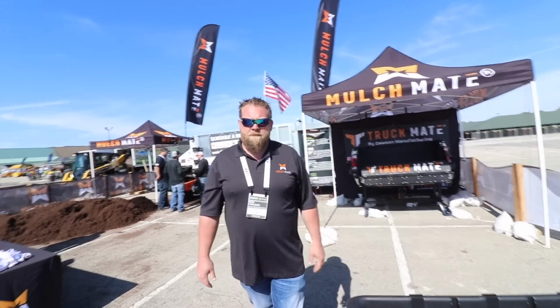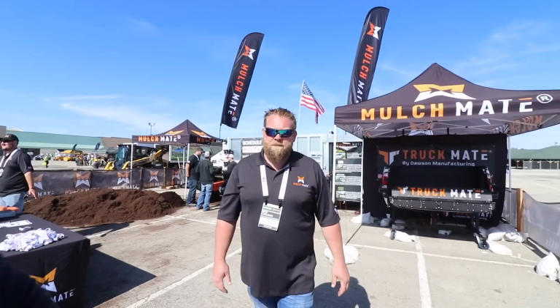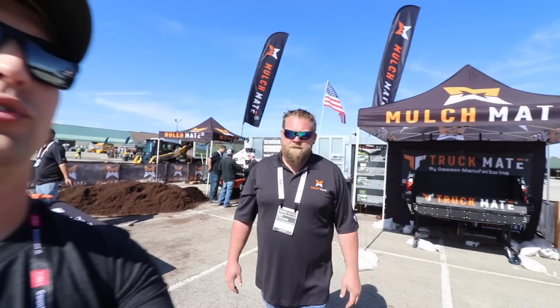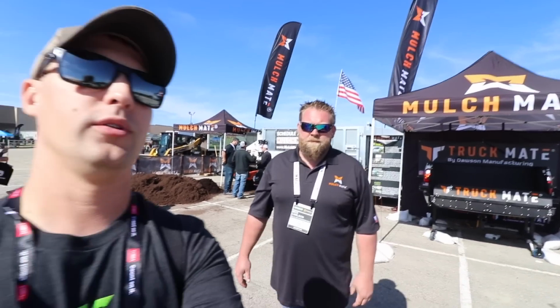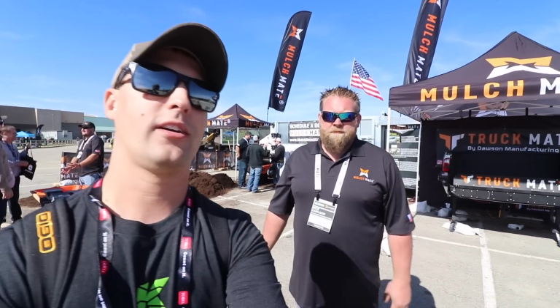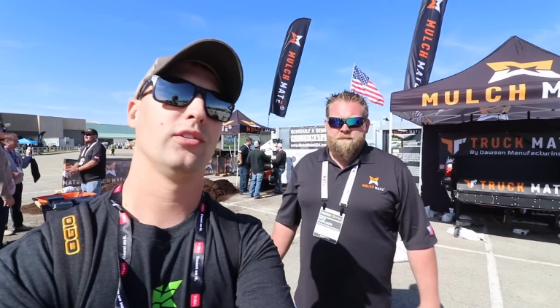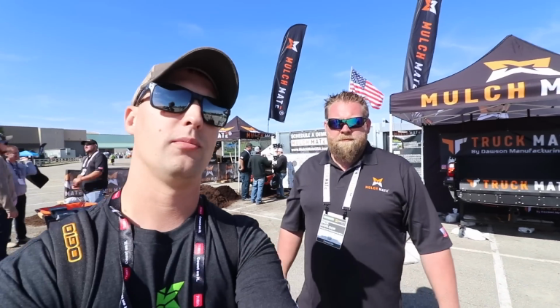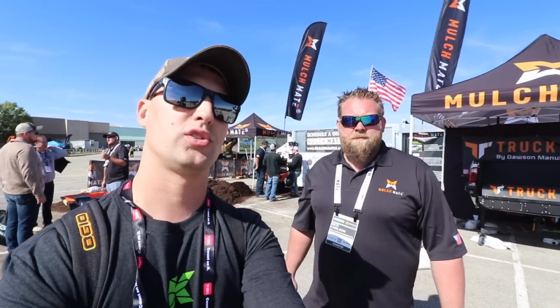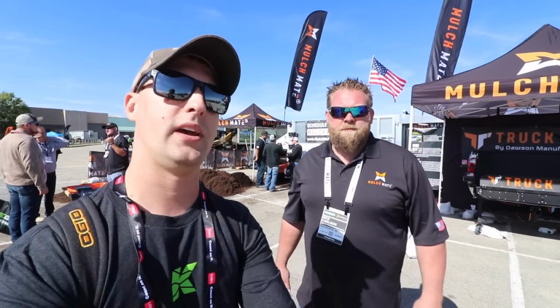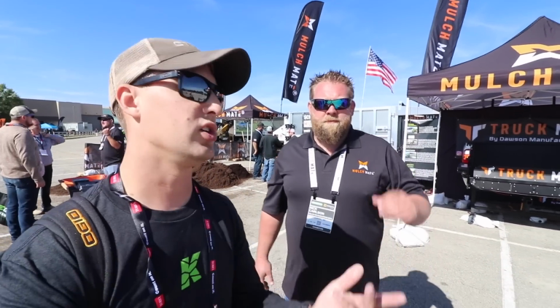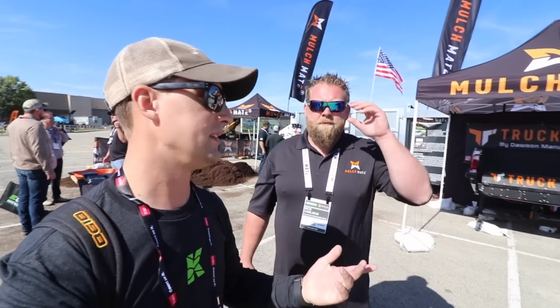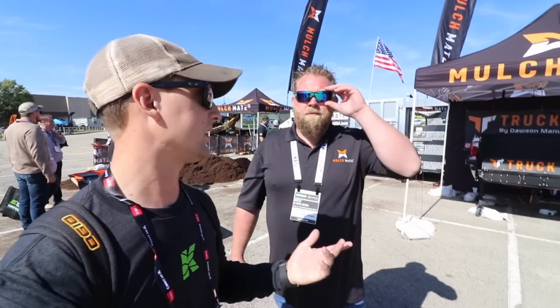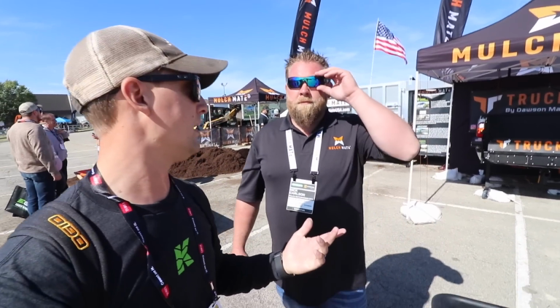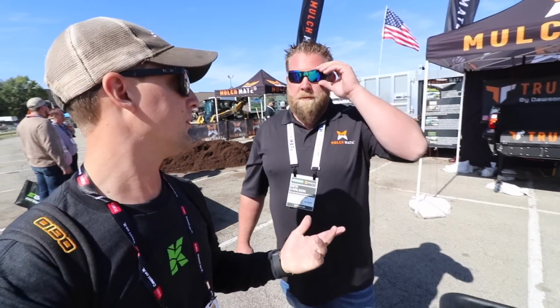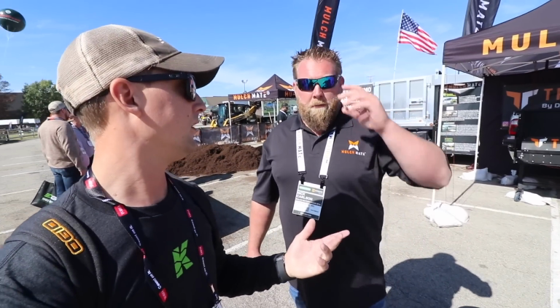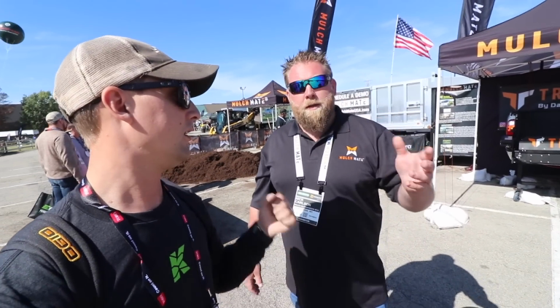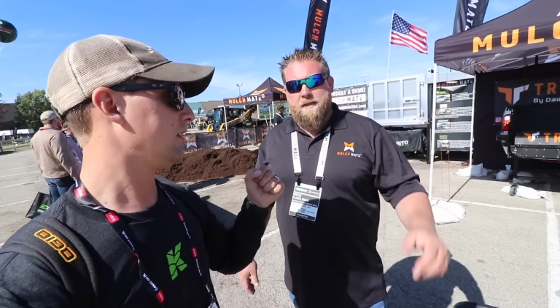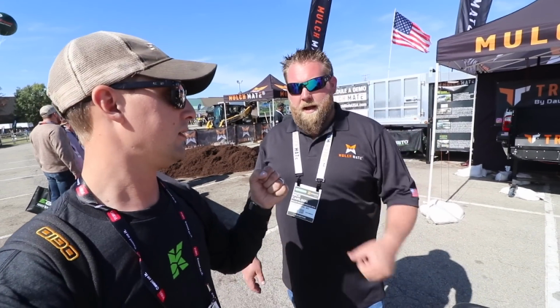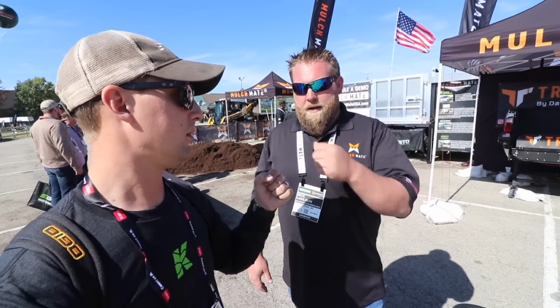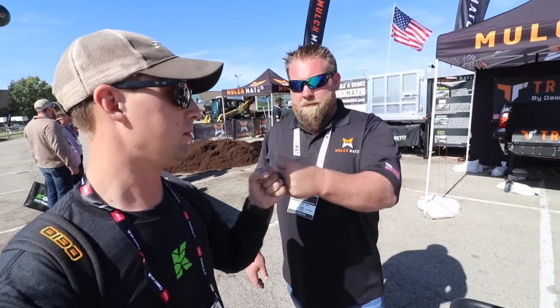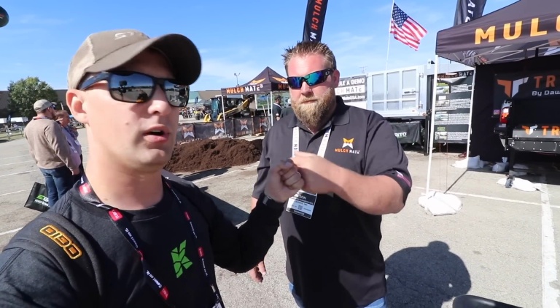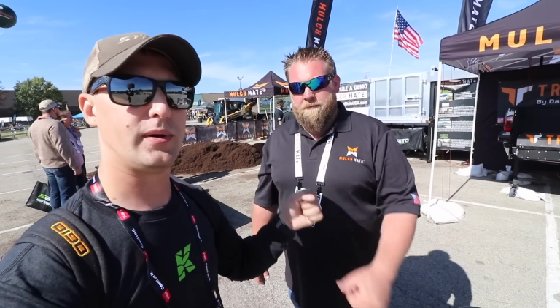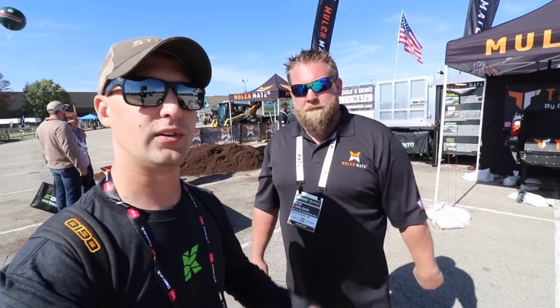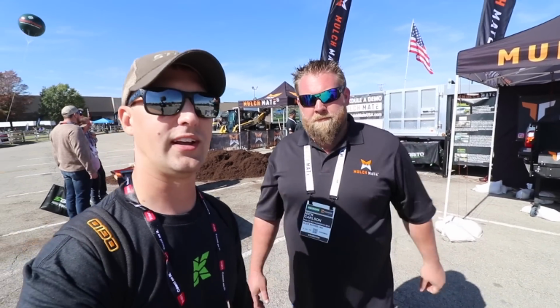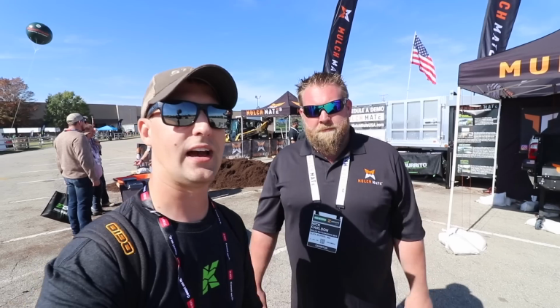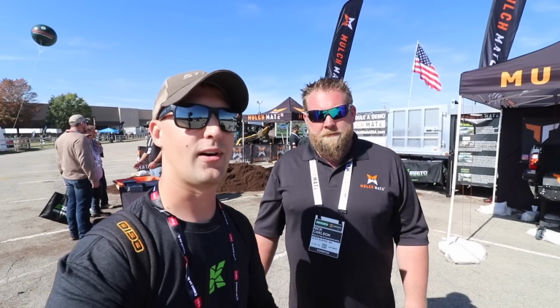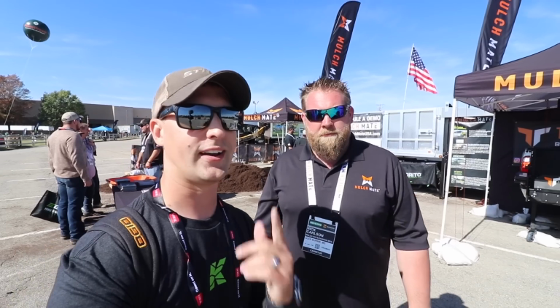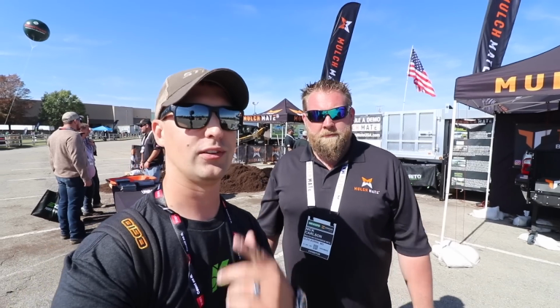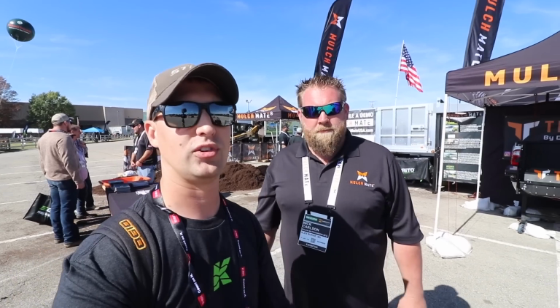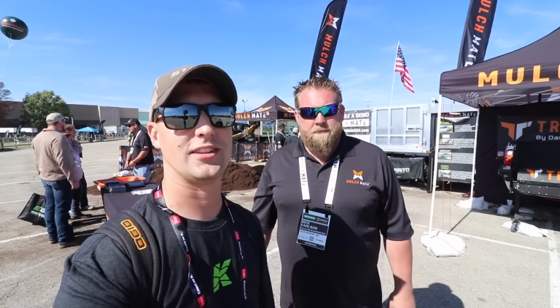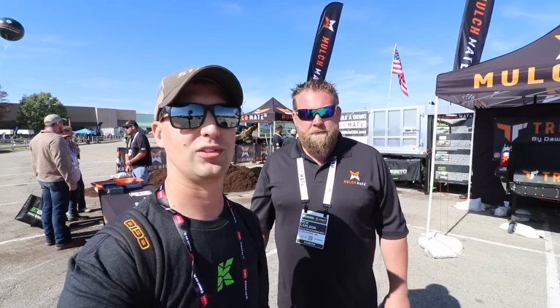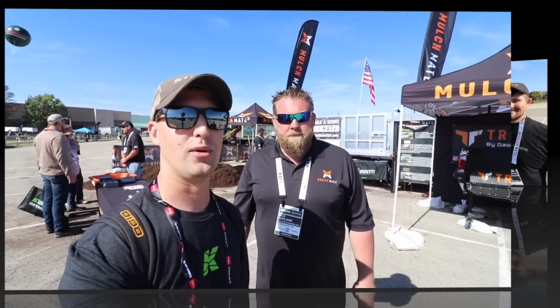All right guys, you know Nick Carlson, MulchmateUSA. MulchmadeUSA.com. All right guys, we'll see you at the next booth.